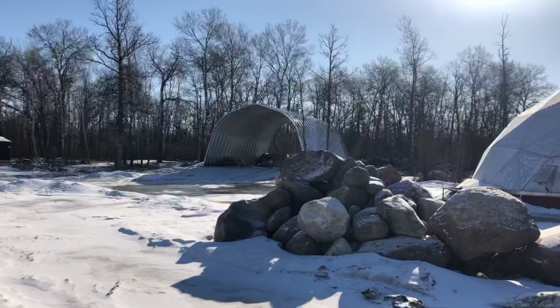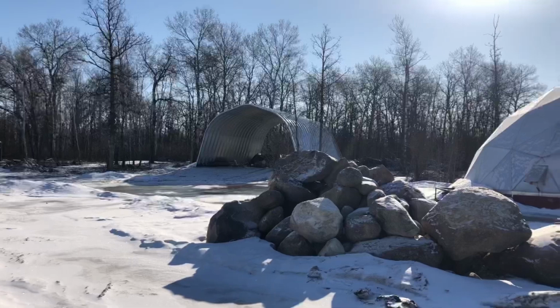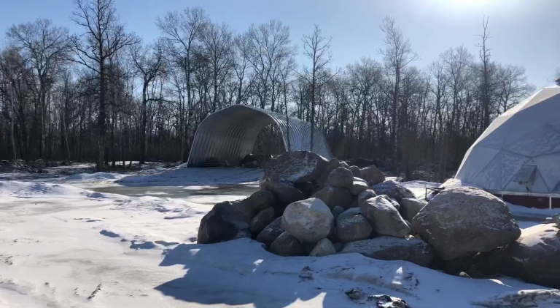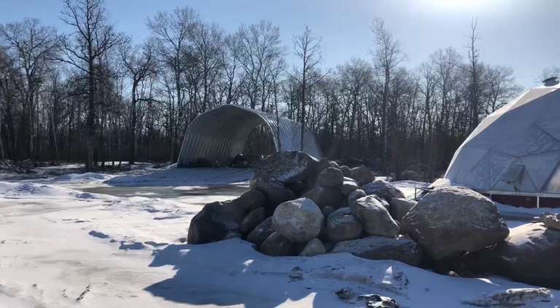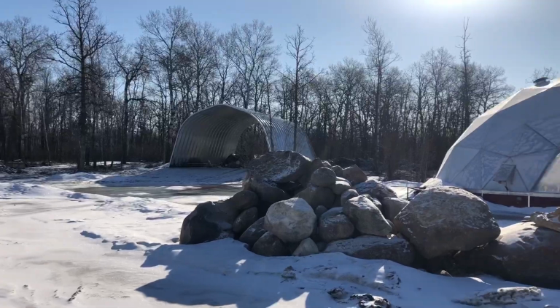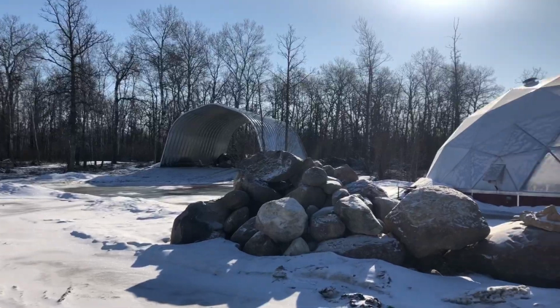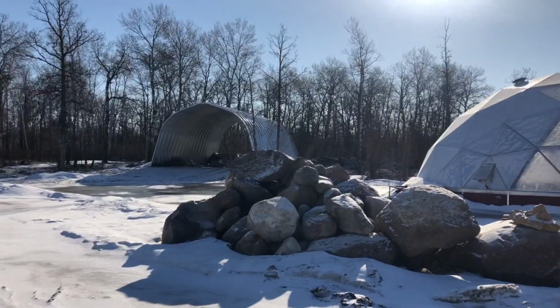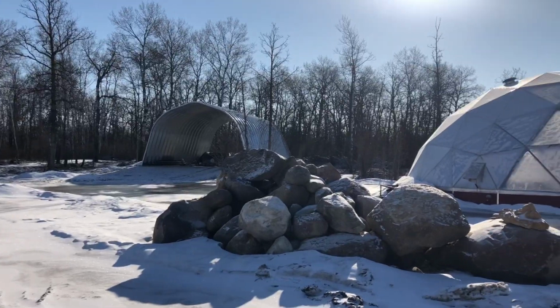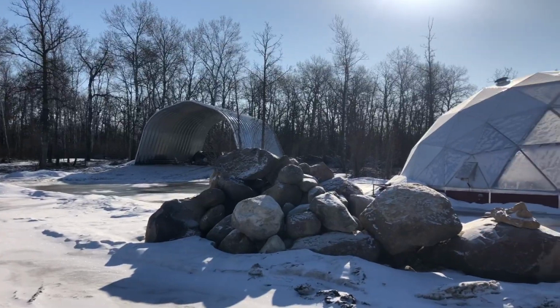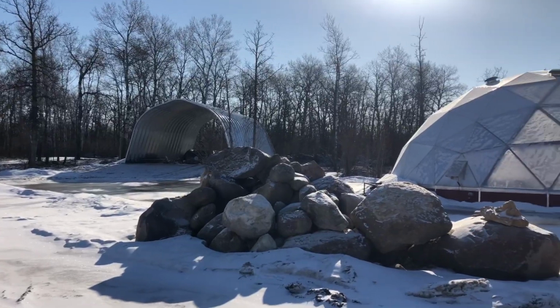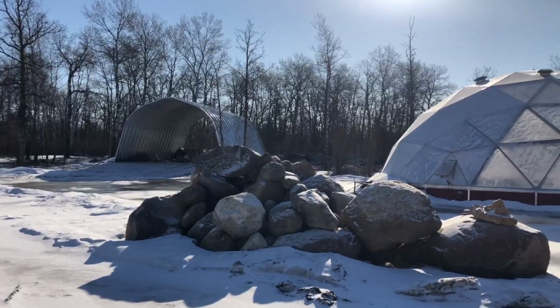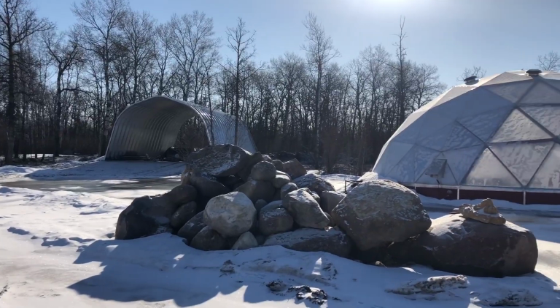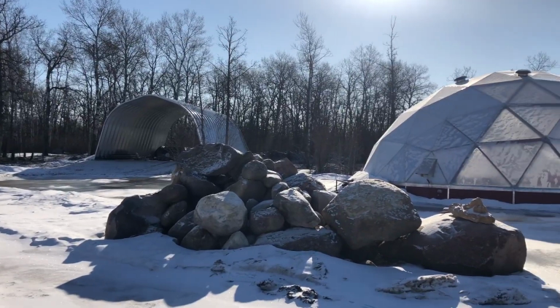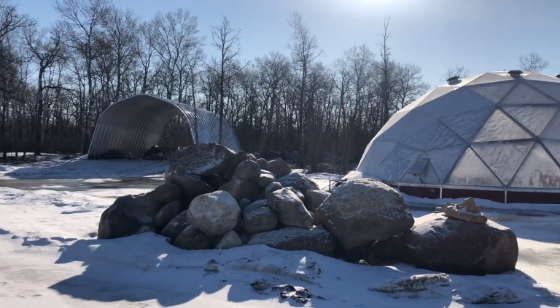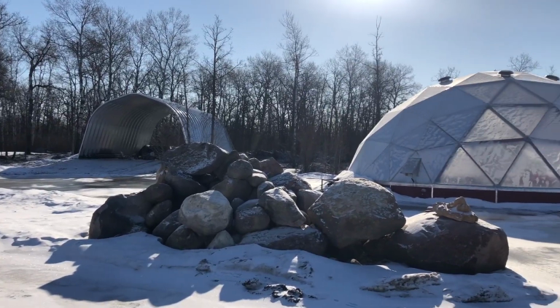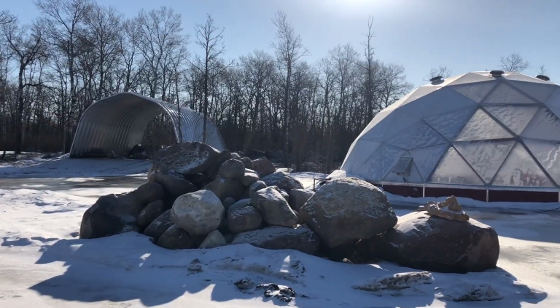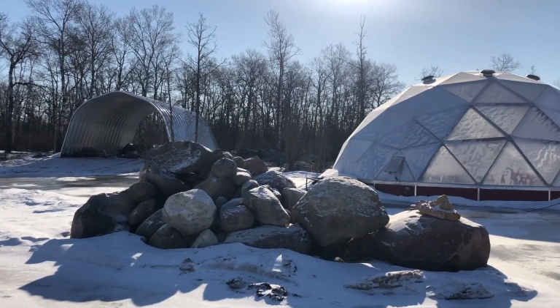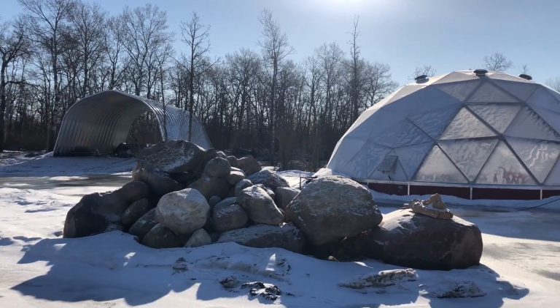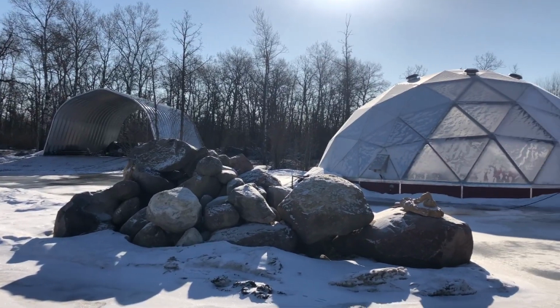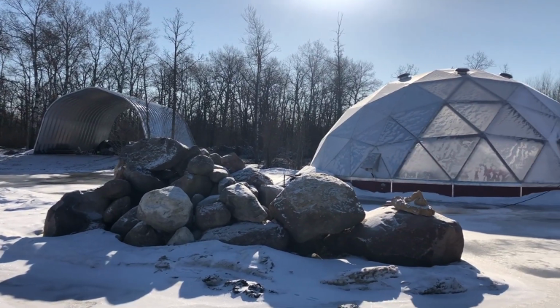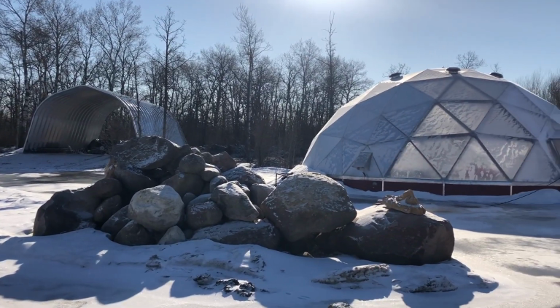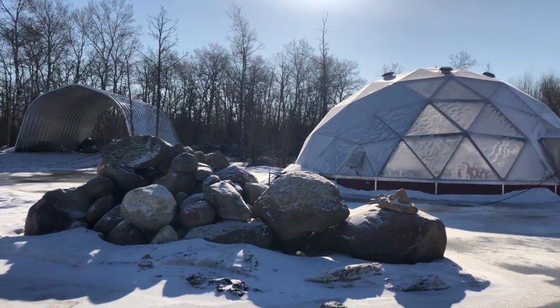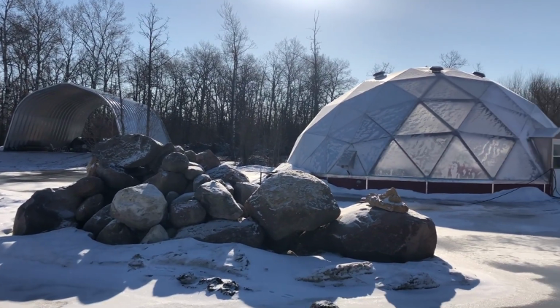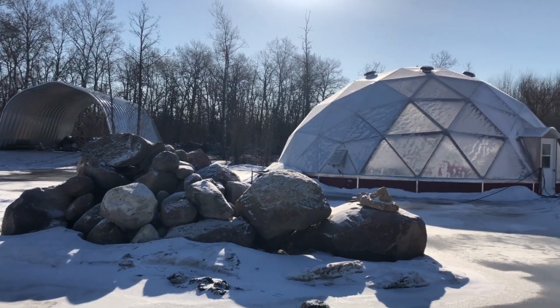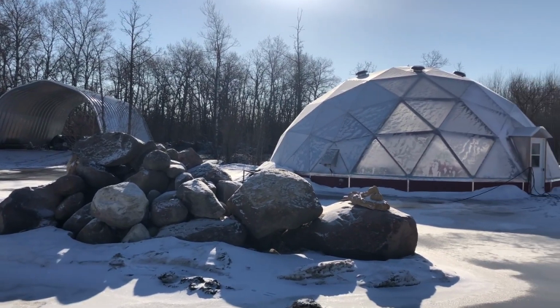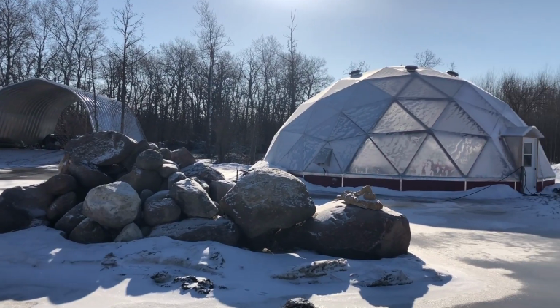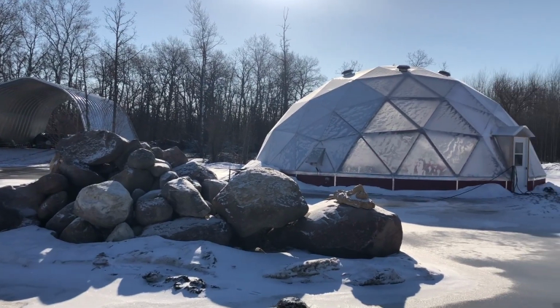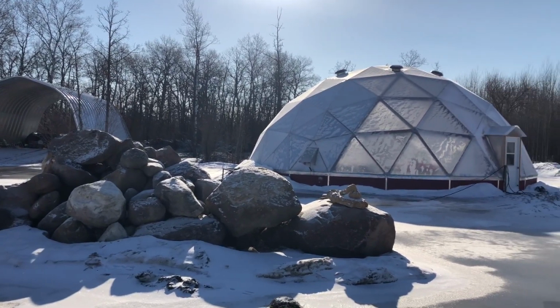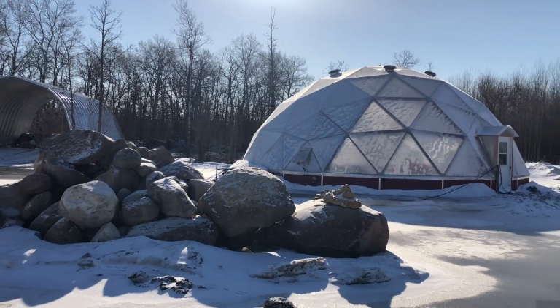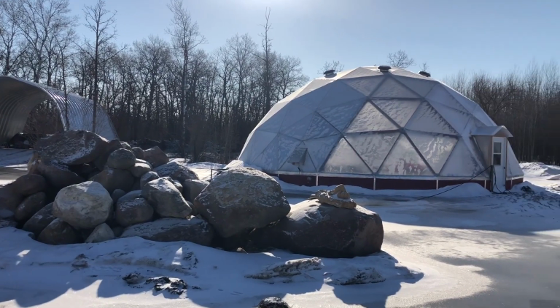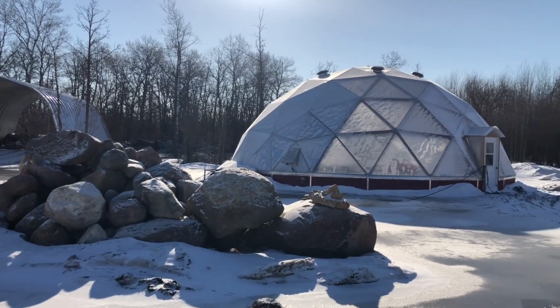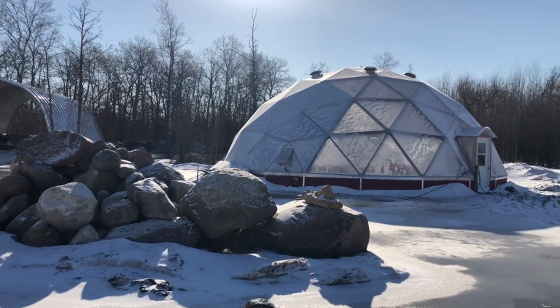Morning everyone! It's Jan, Not A Real Farm. Just thought I'd send you a quick video before I get the day started.